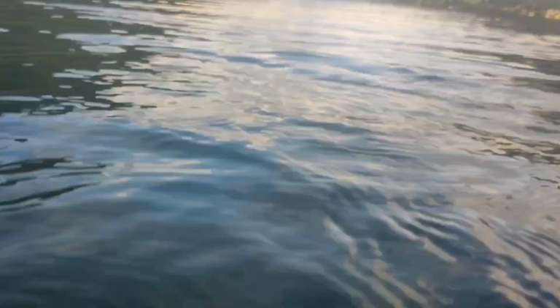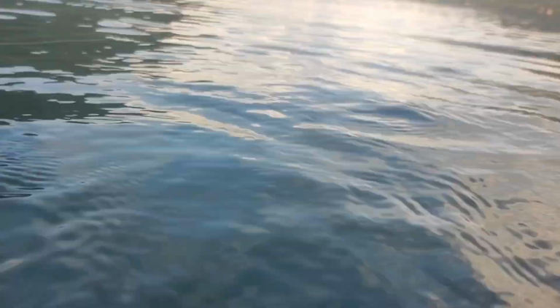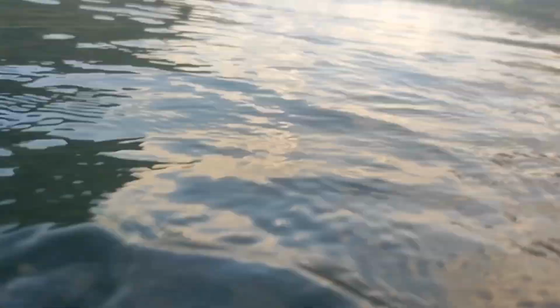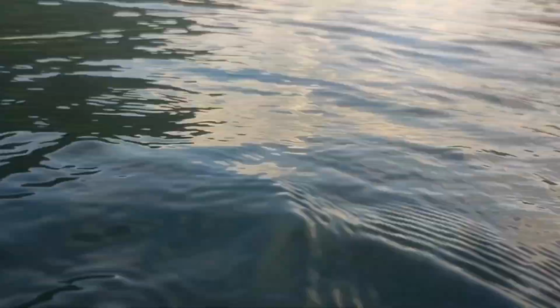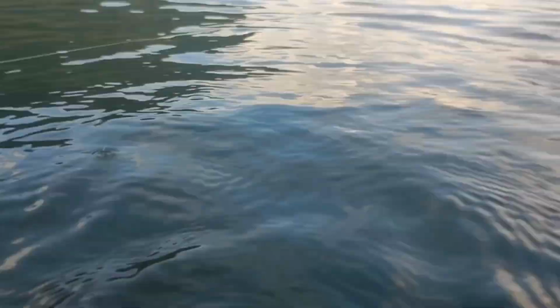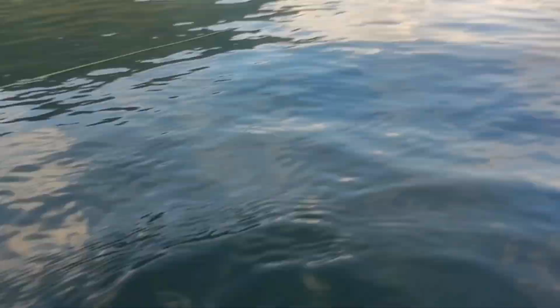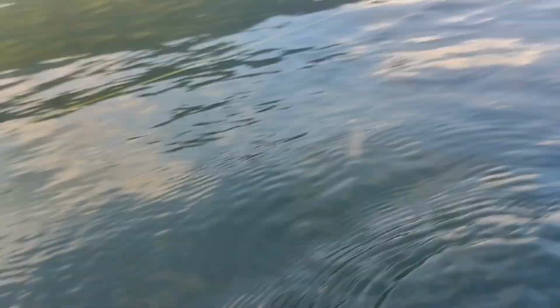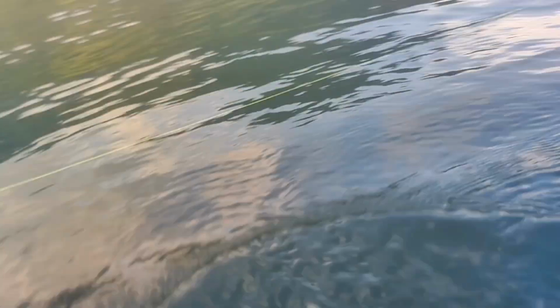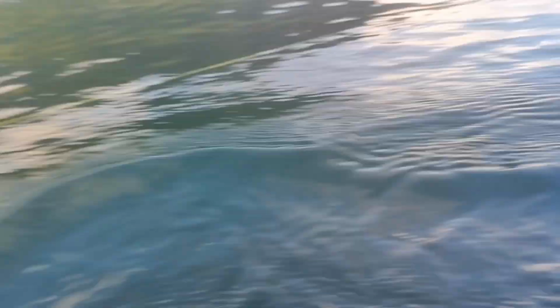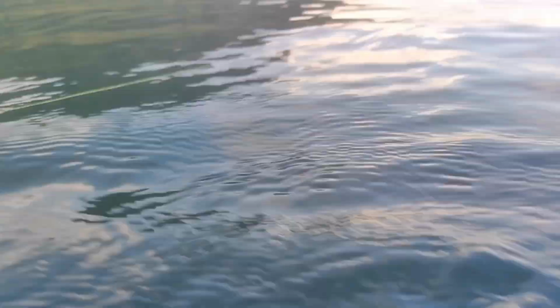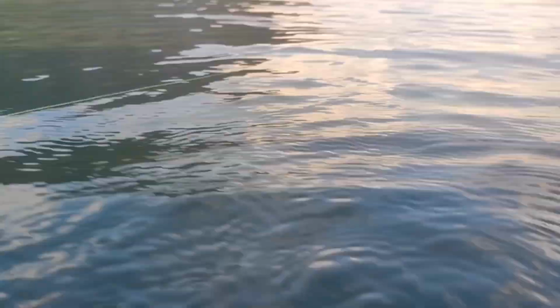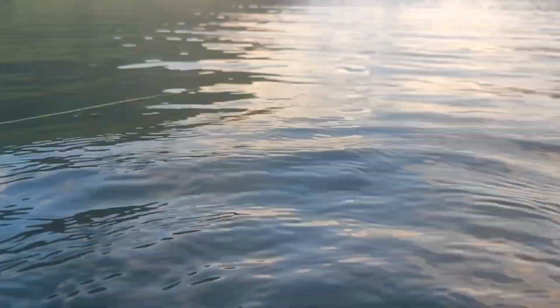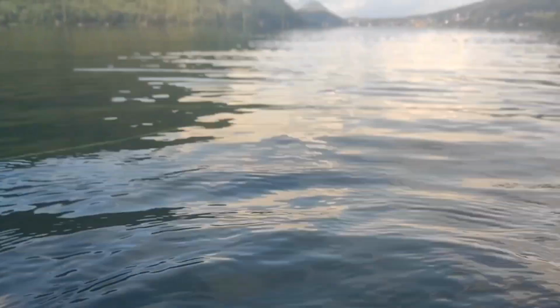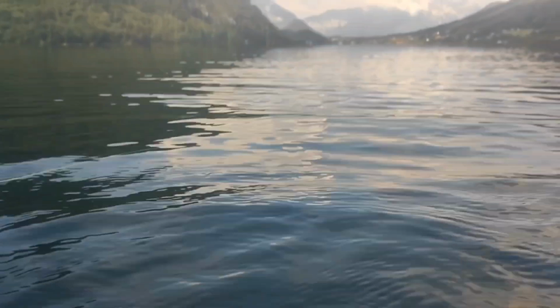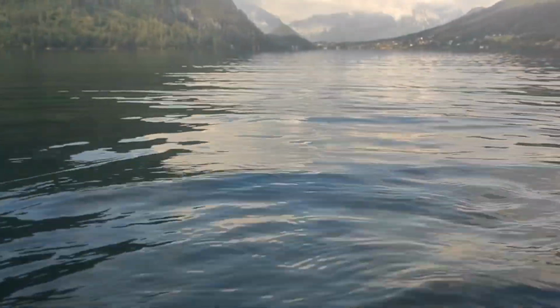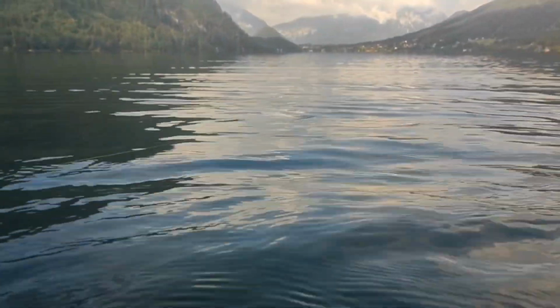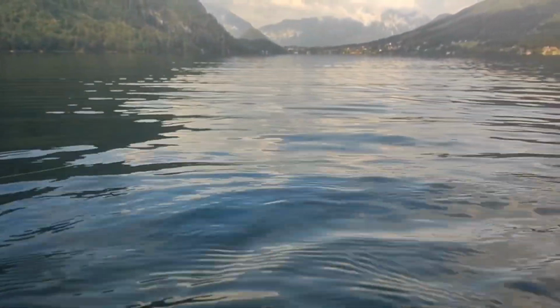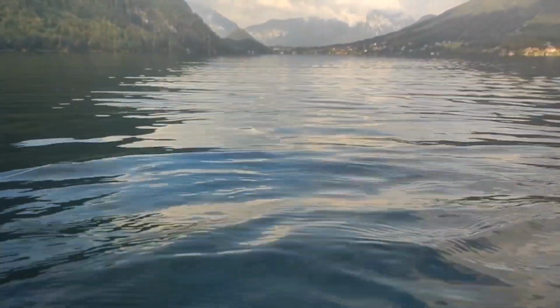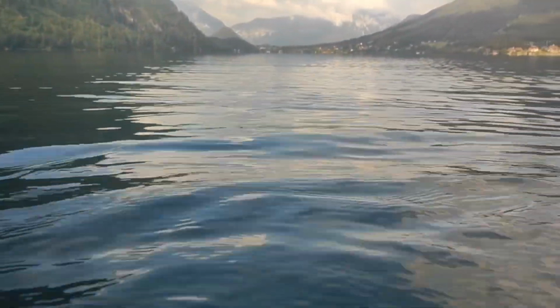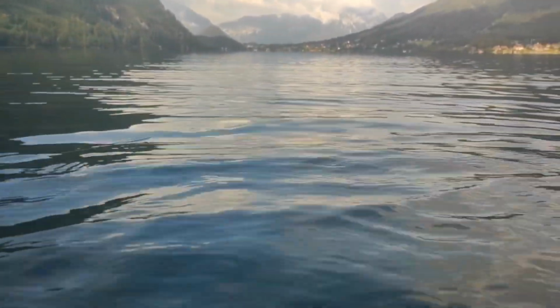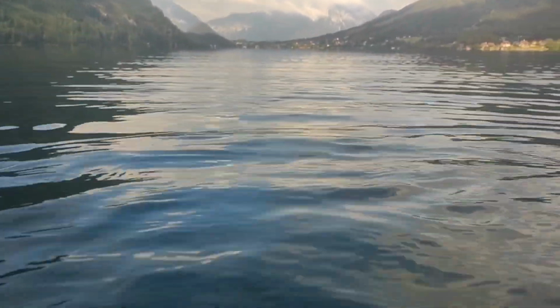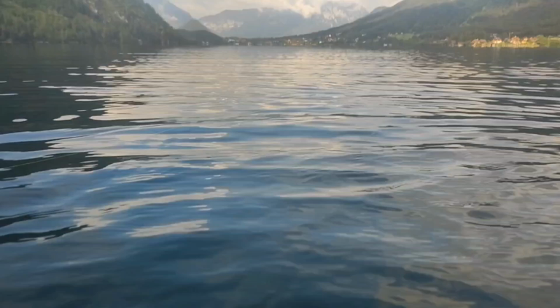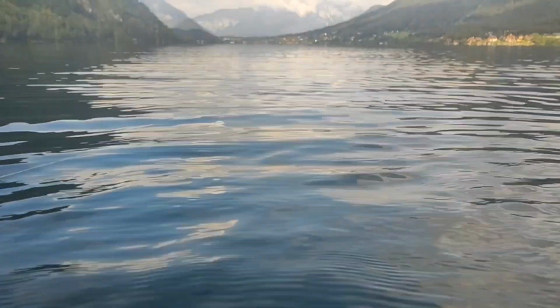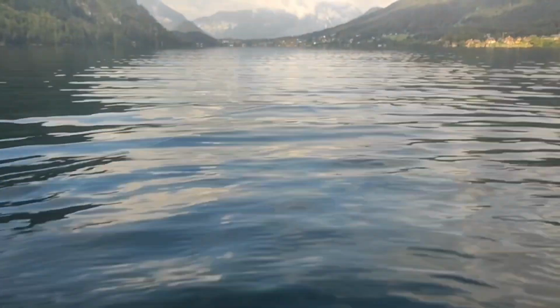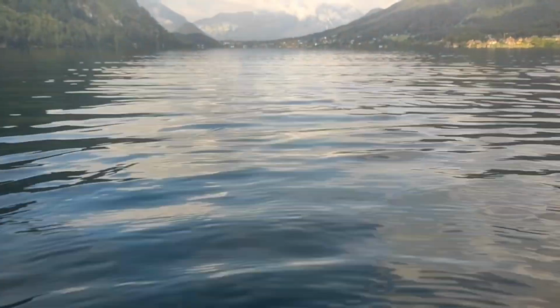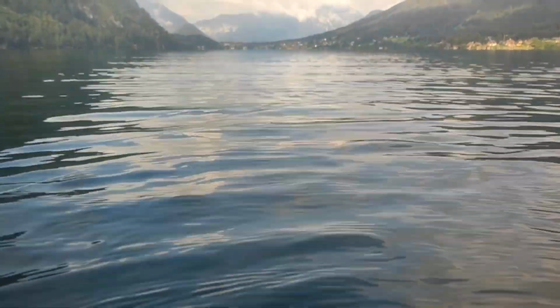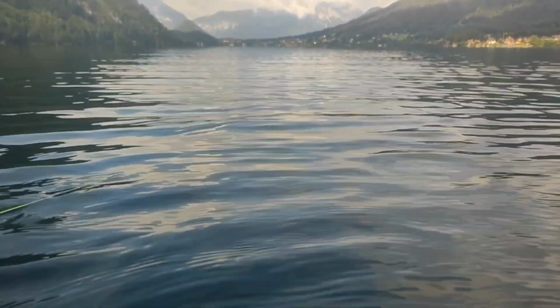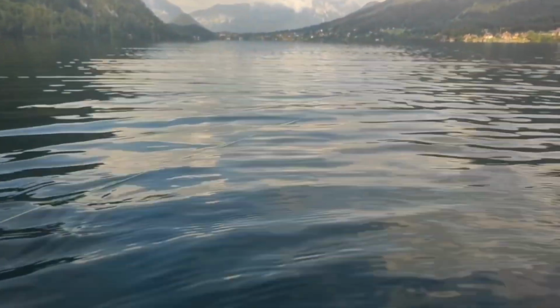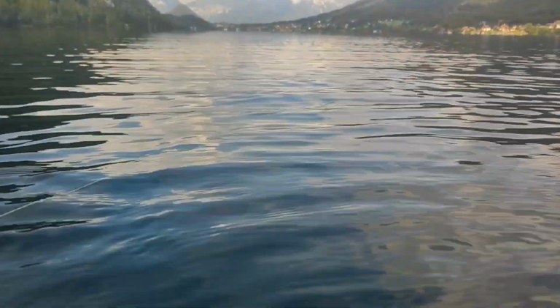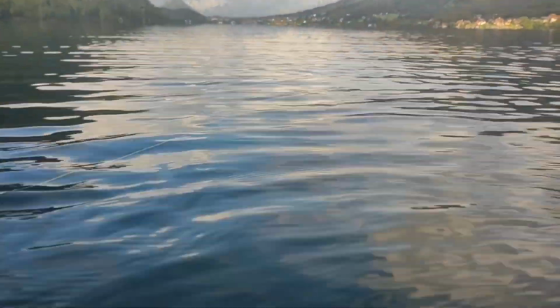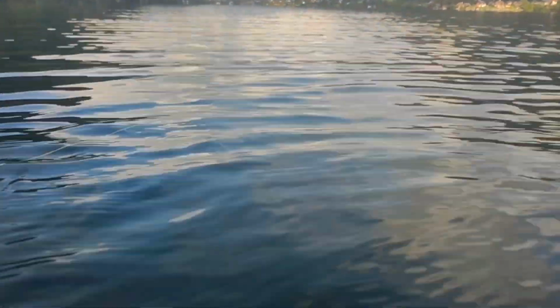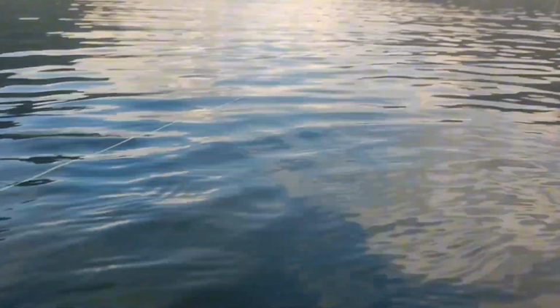It's just me making these waves now. But look at this clear, crystal flat lake.